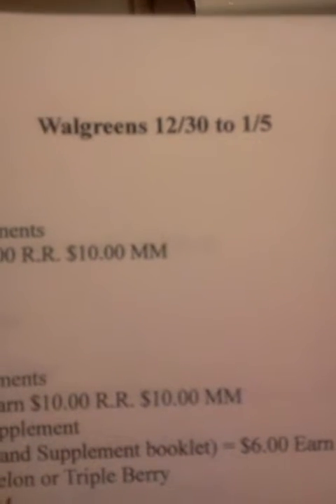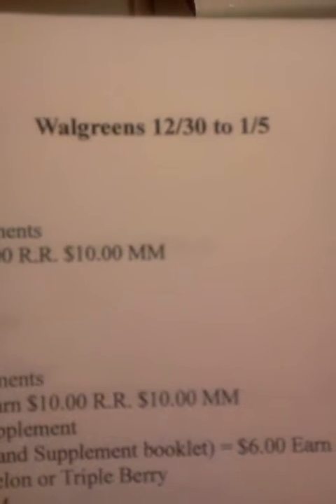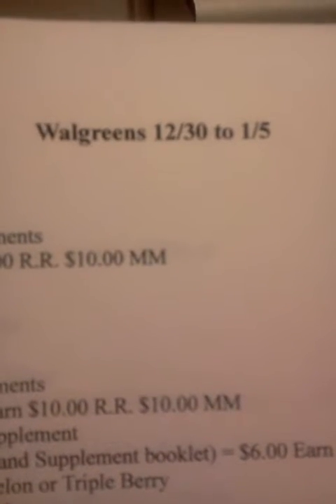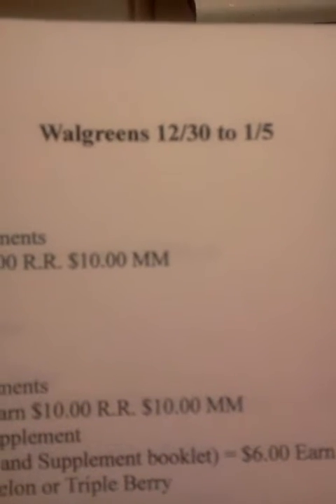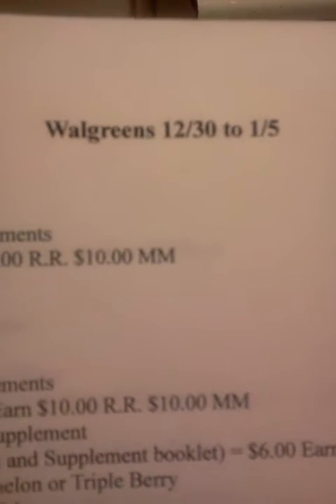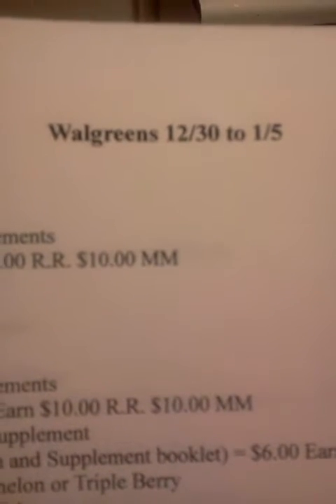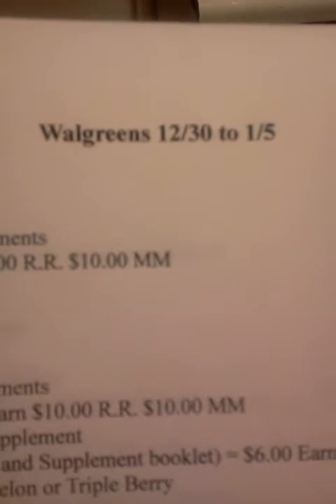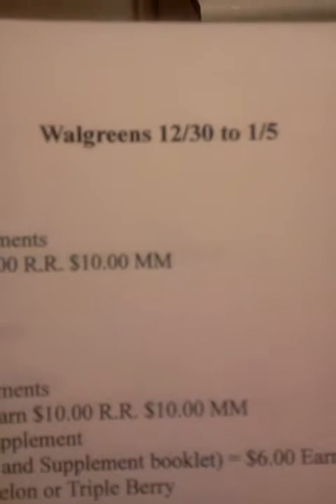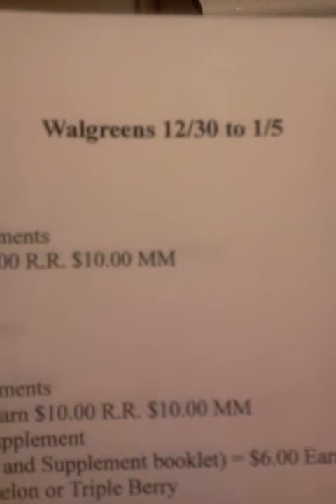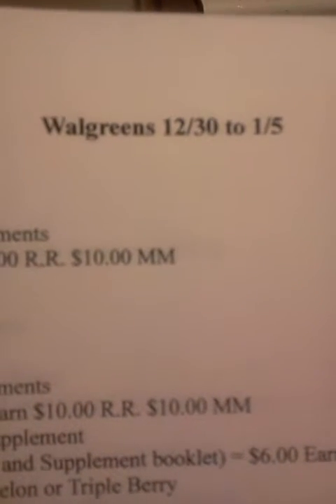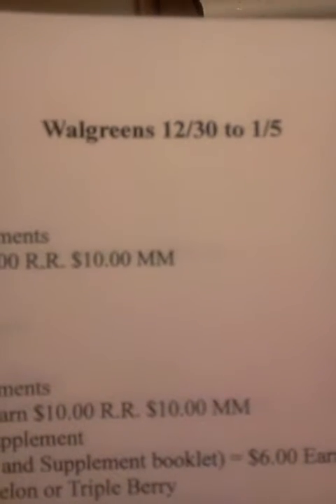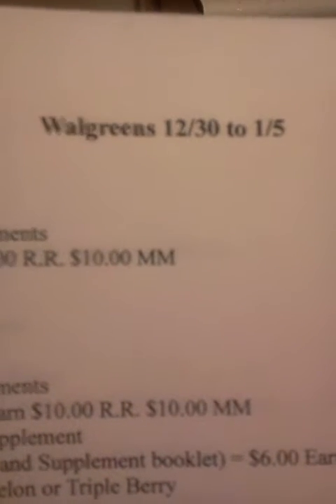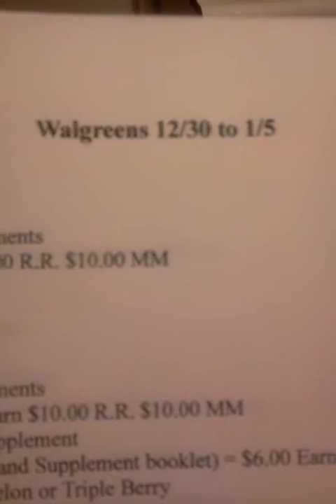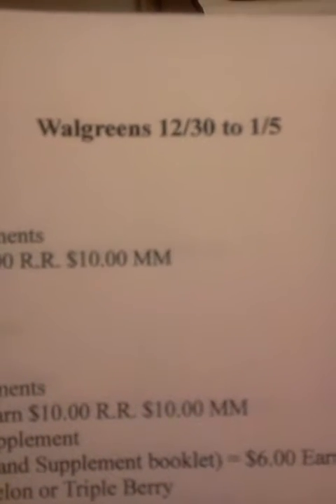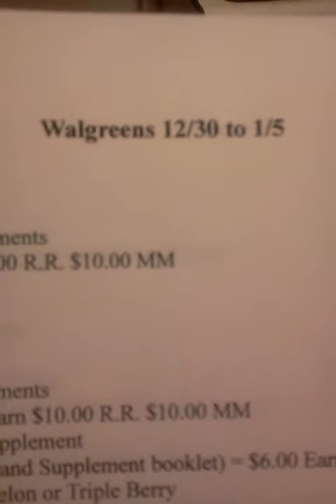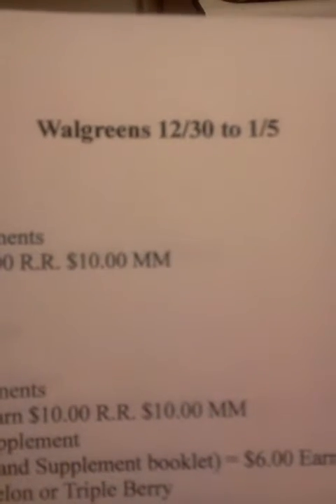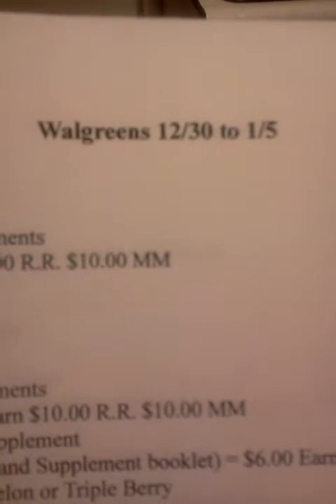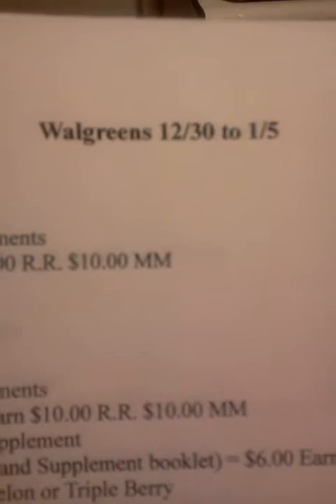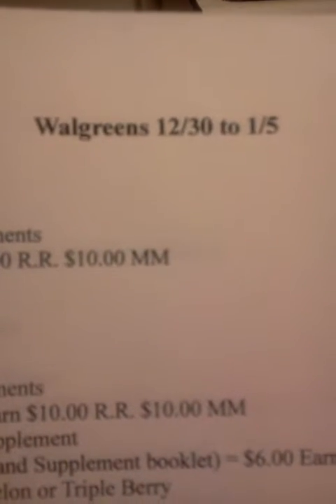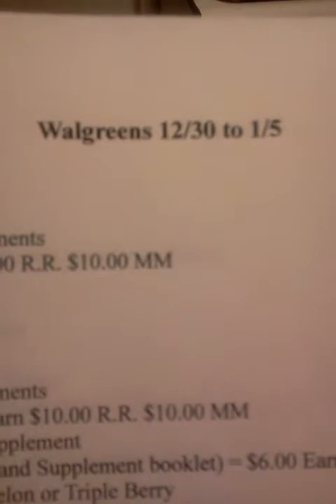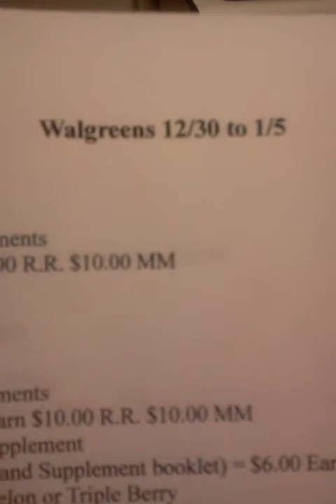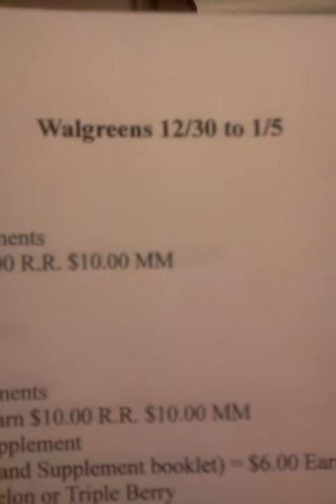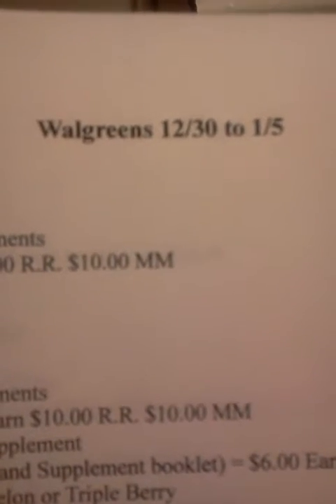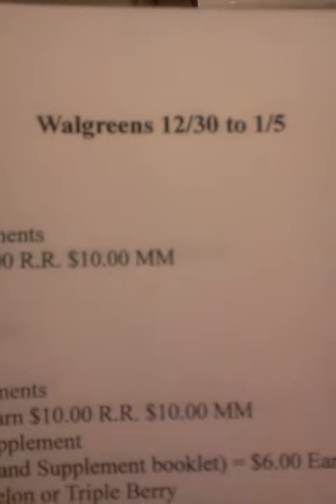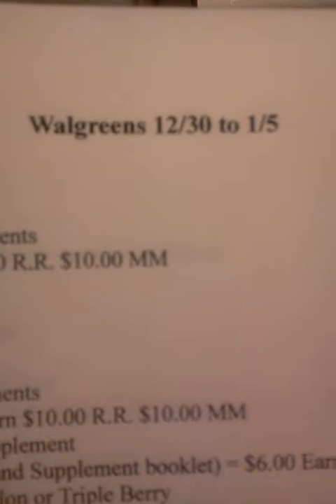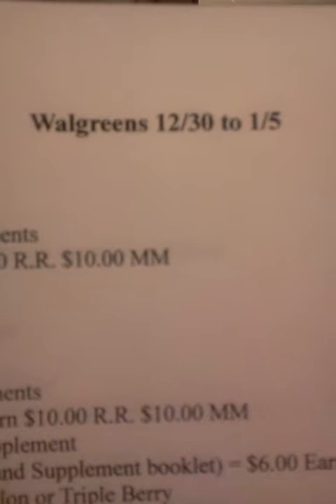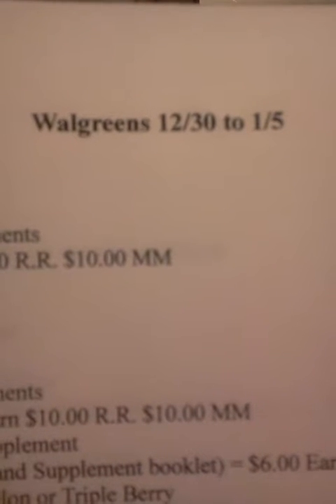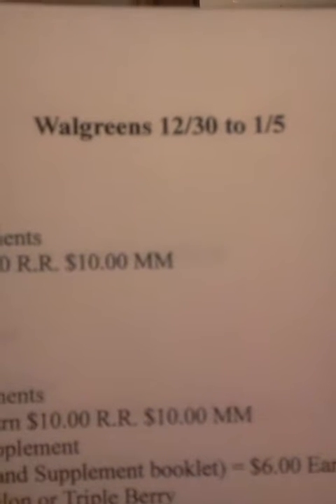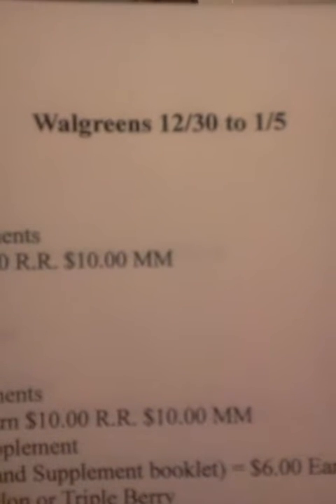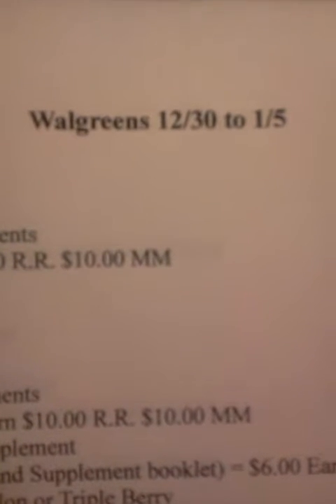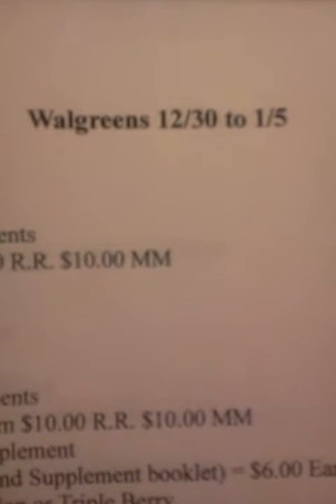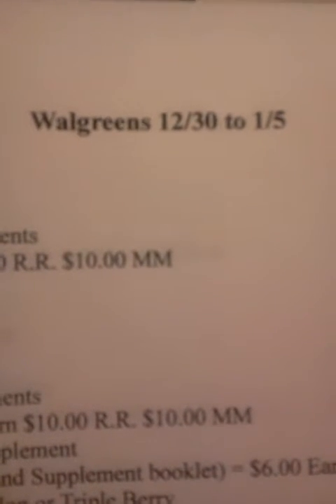Hey everyone, welcome to Couponing with Jannie and to all my new subscribers.